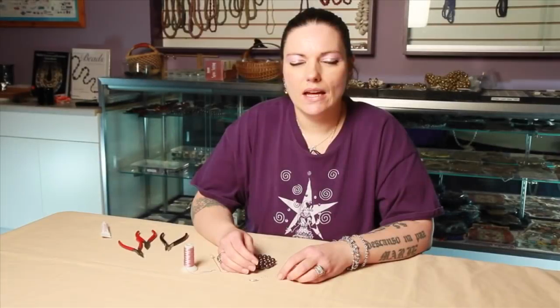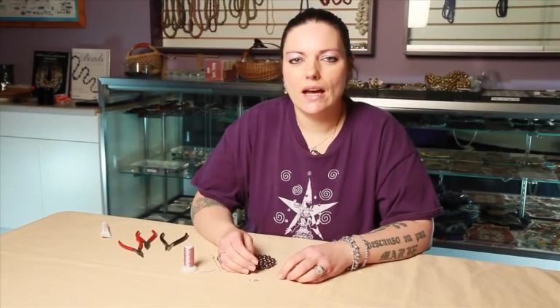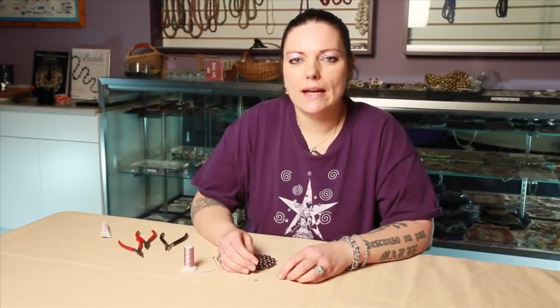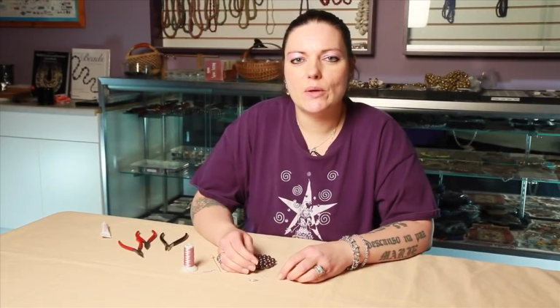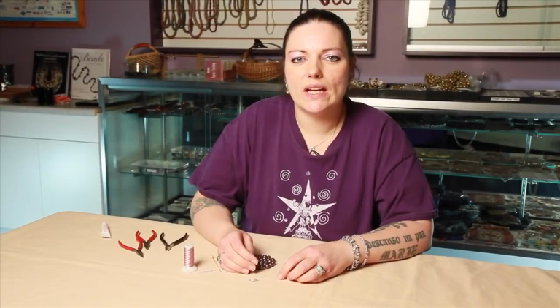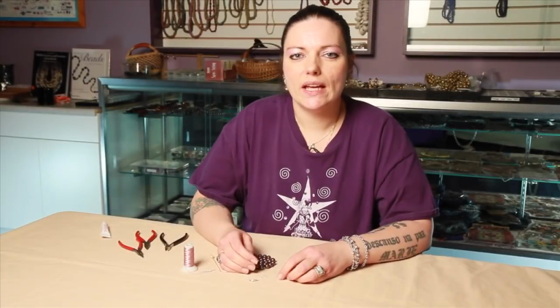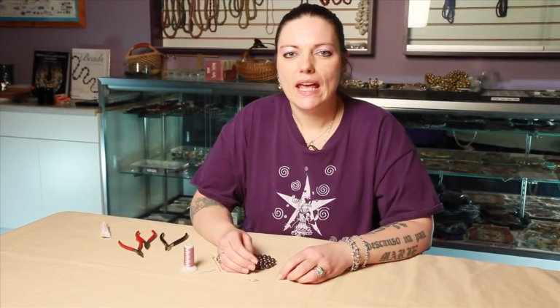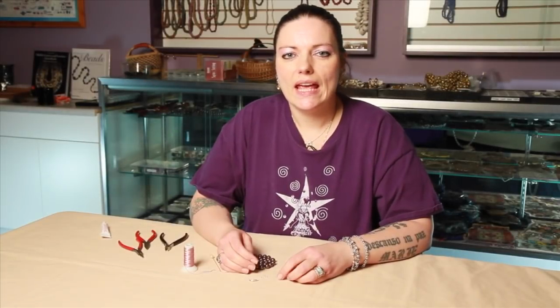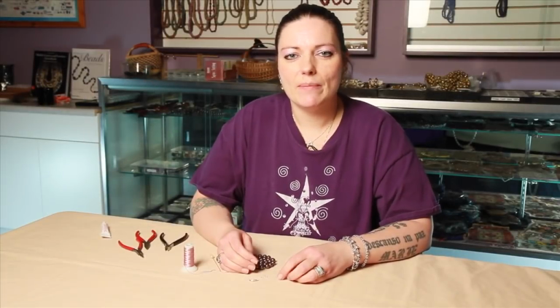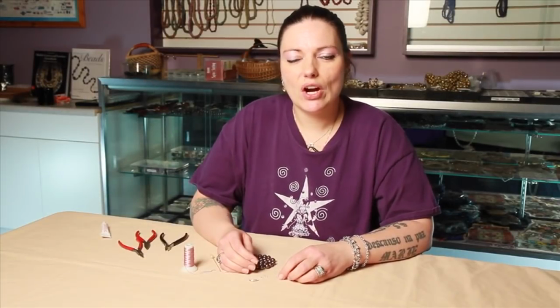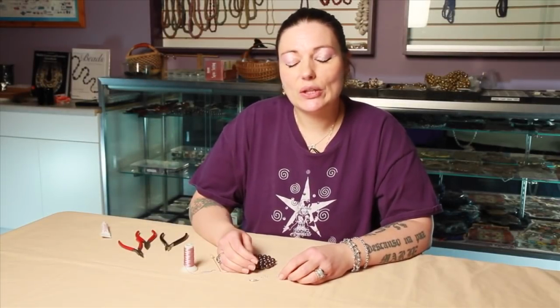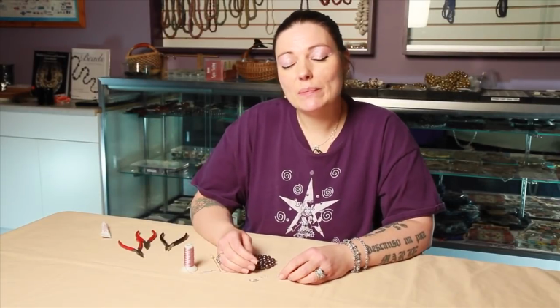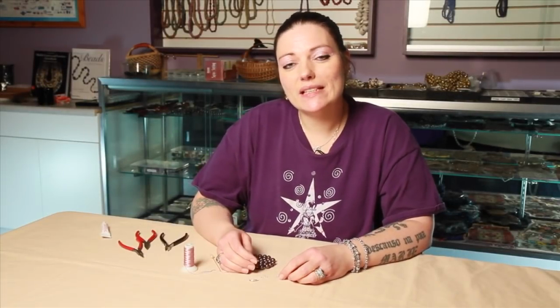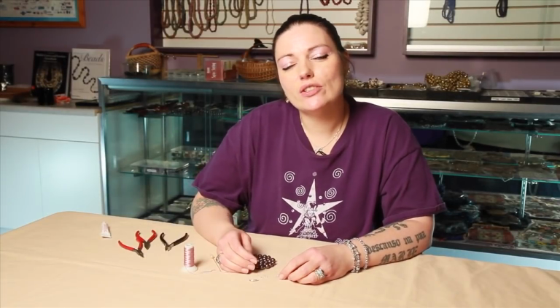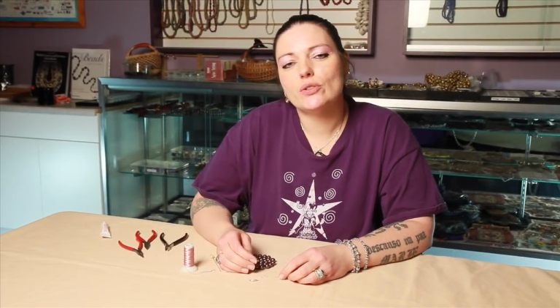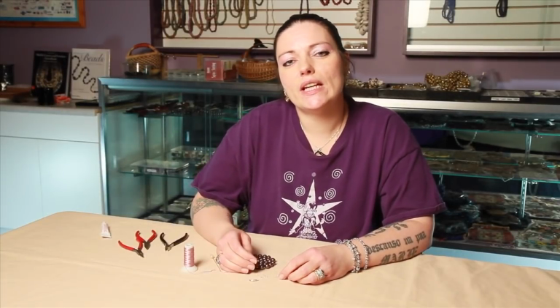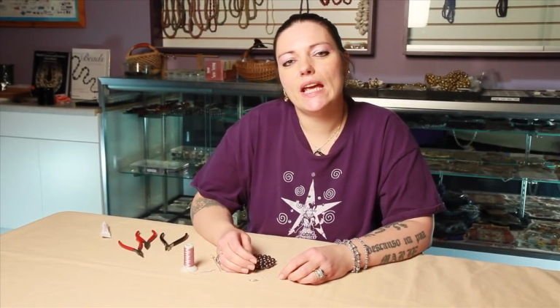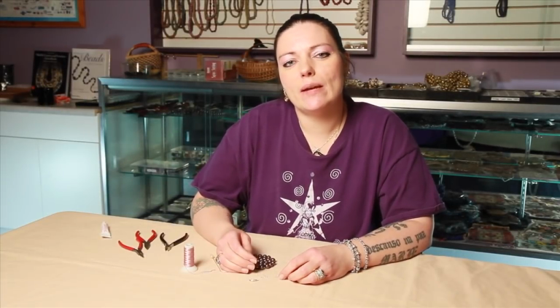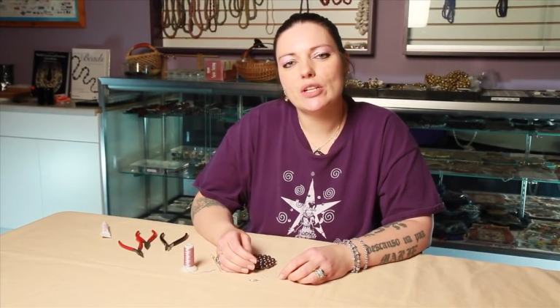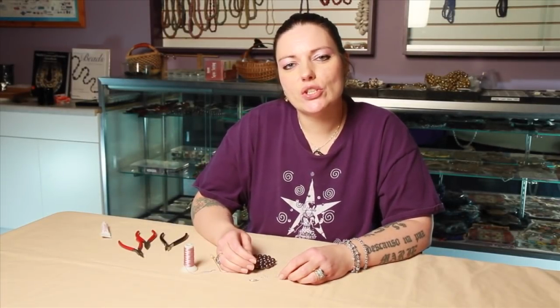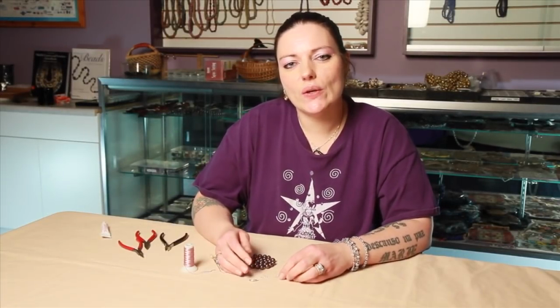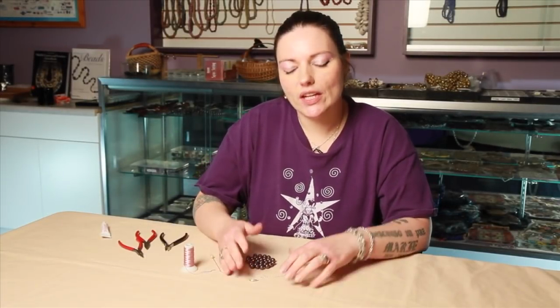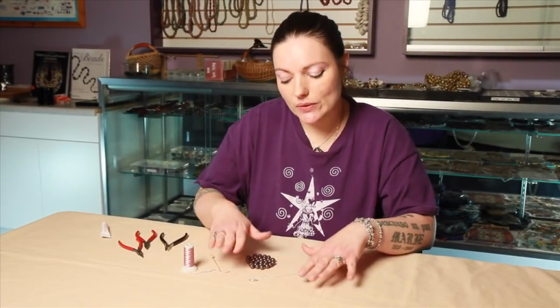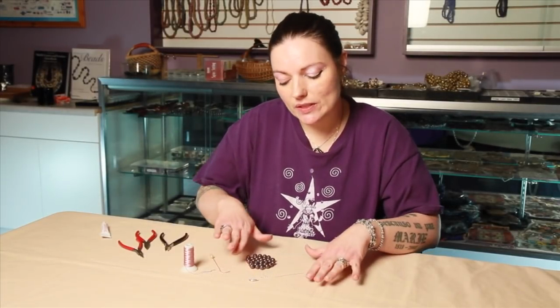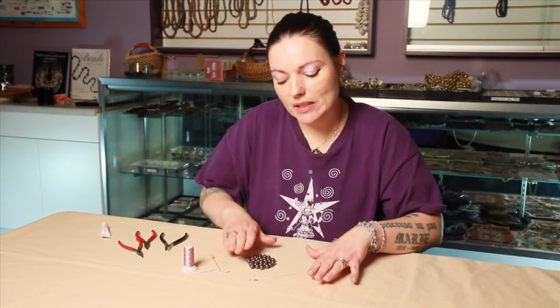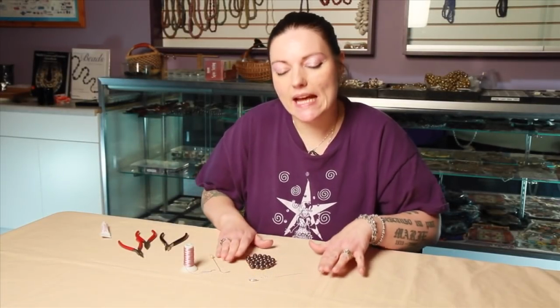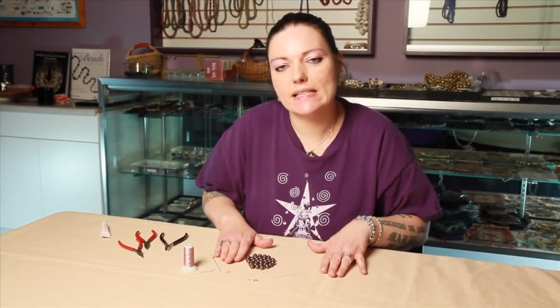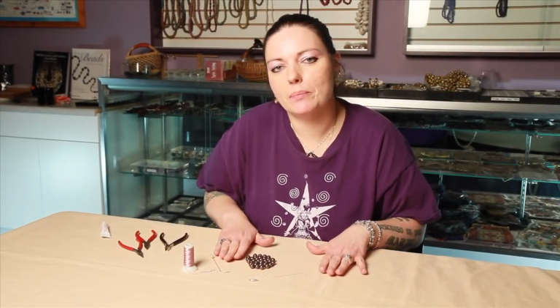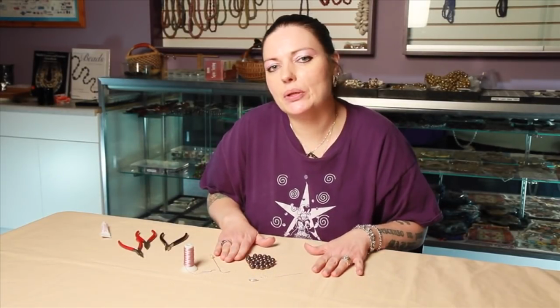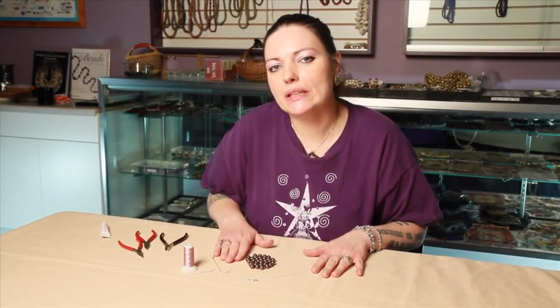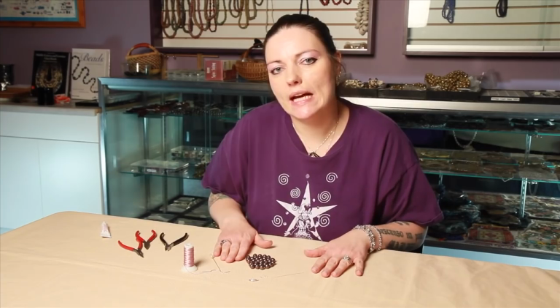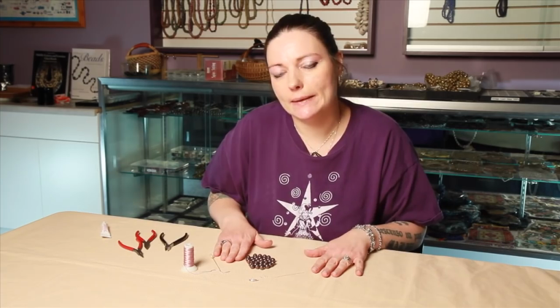Hi, I'm Mona, and I'm at Harlequin Beads and Jewelry, and I'm going to show you how to do some classic pearl knotting.